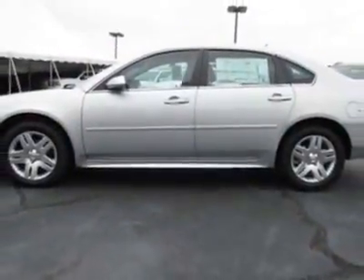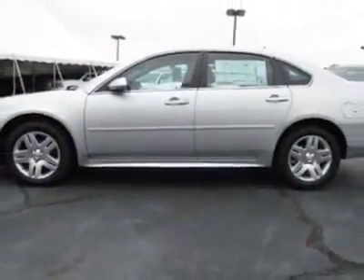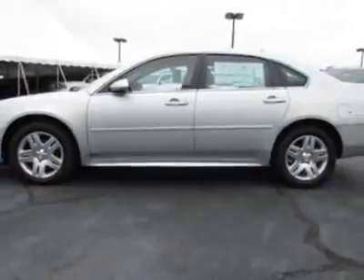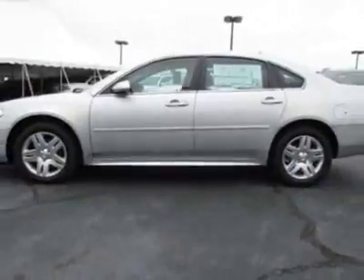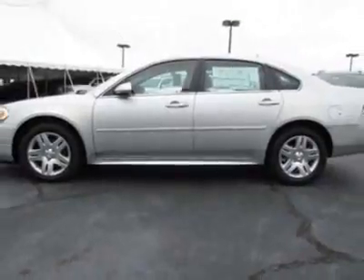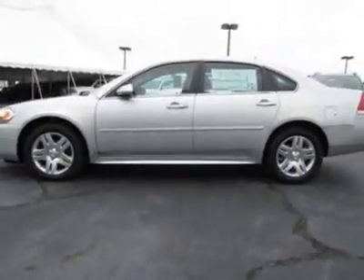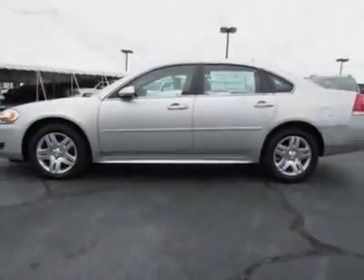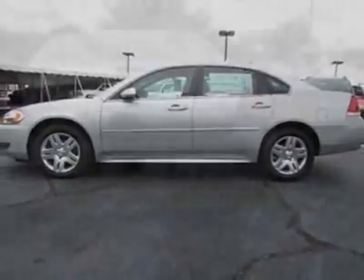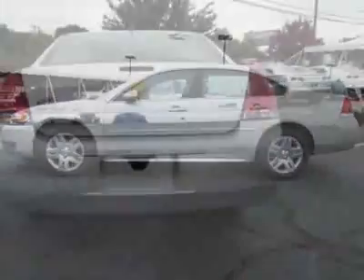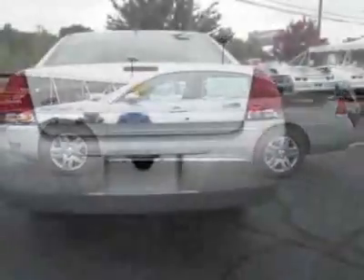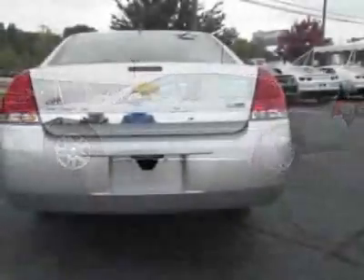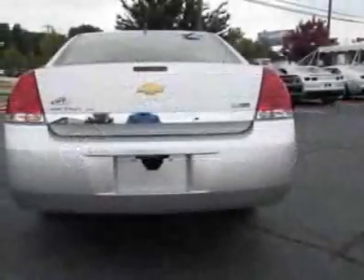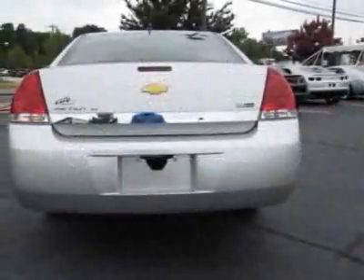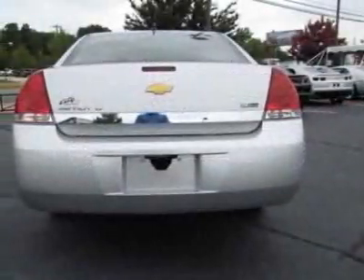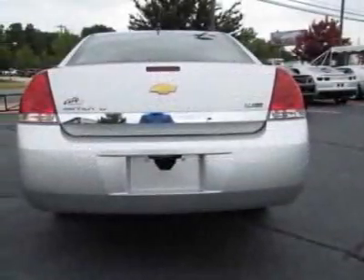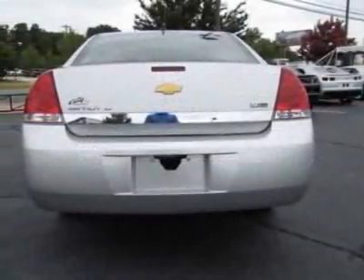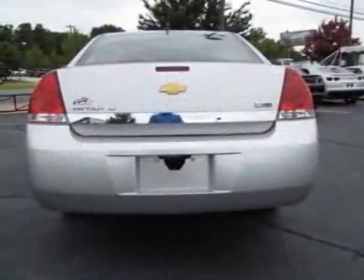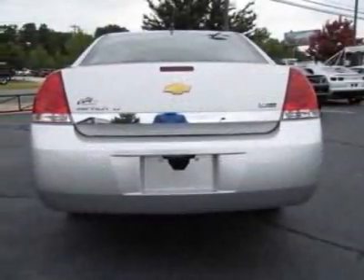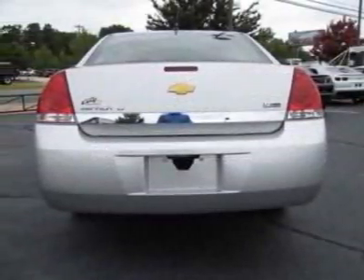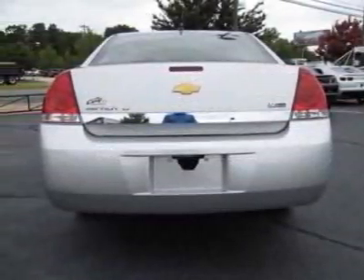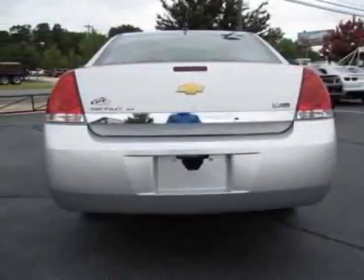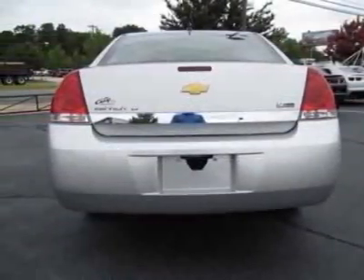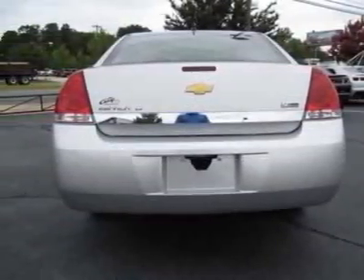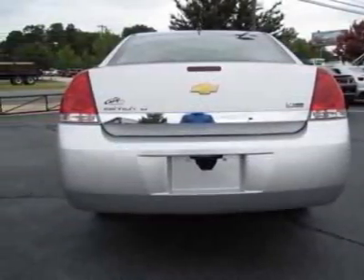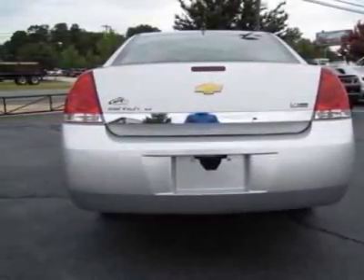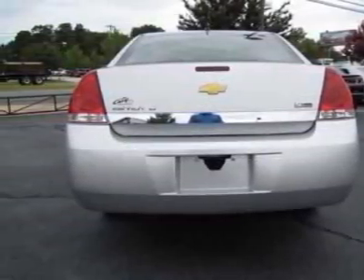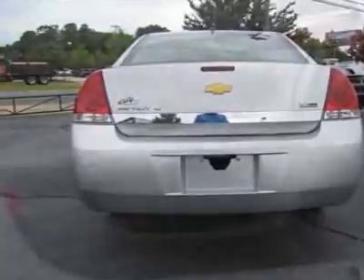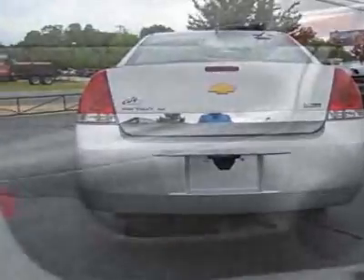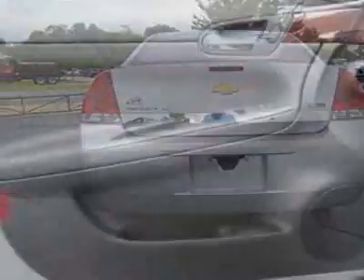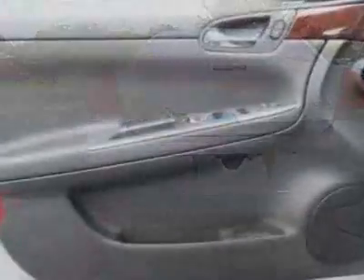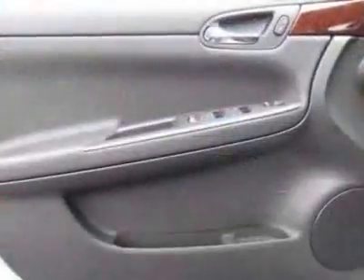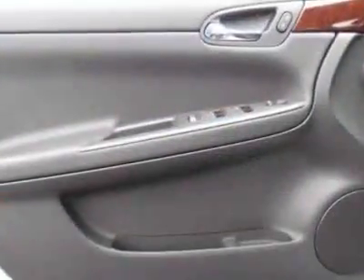This Impala boasts a 3.5-liter engine and has a 4-speed automatic transmission.